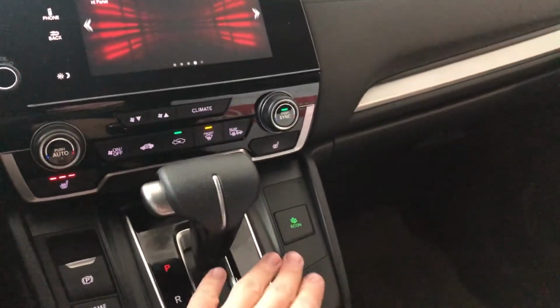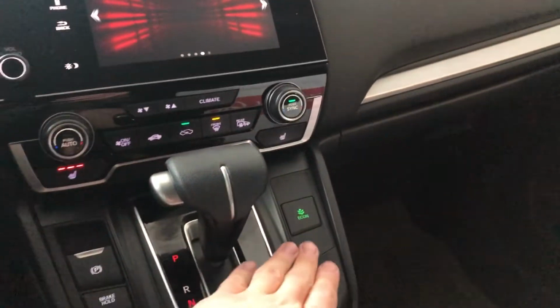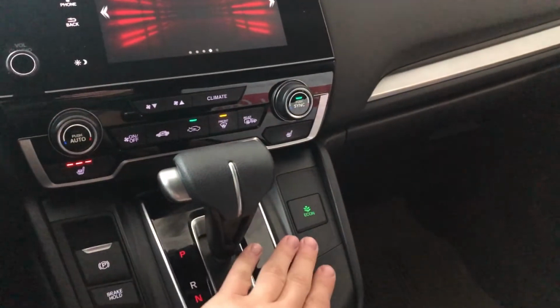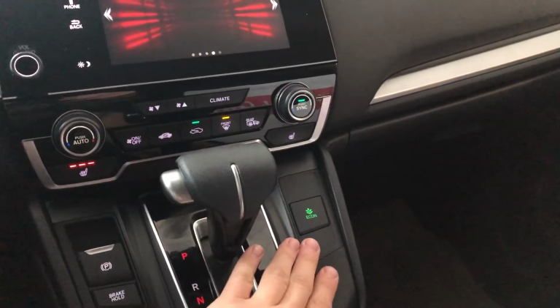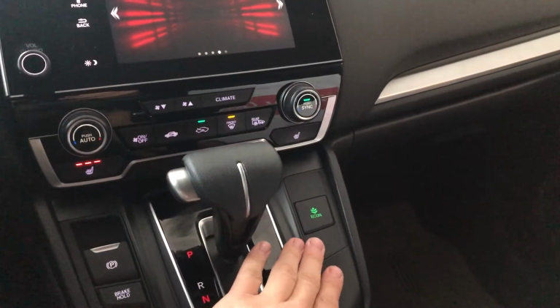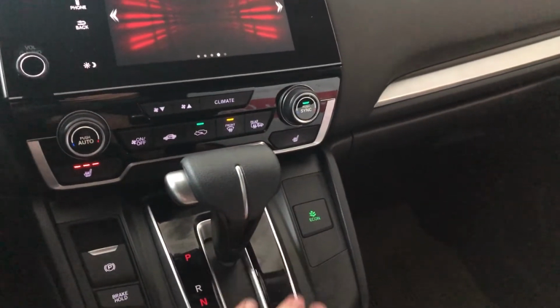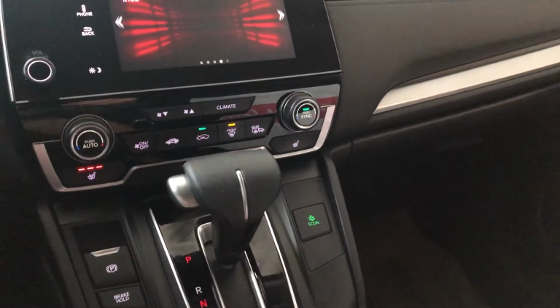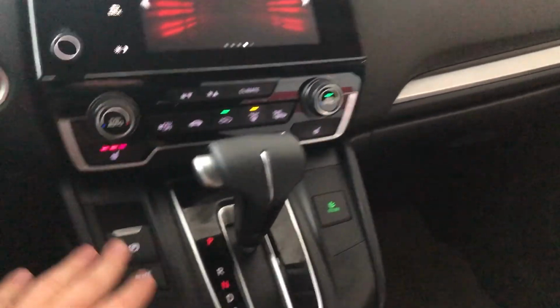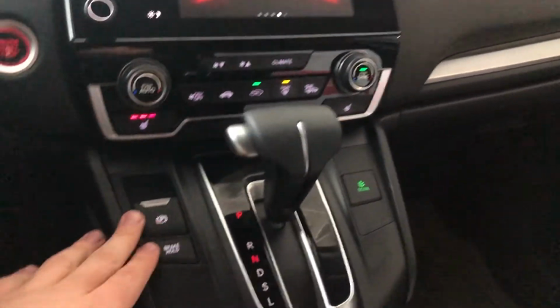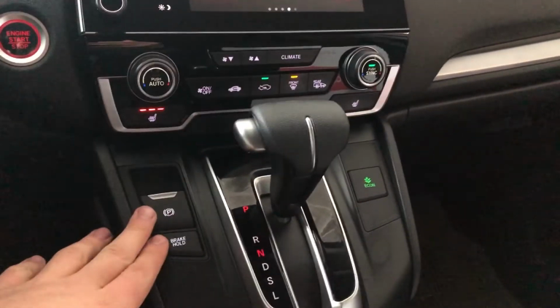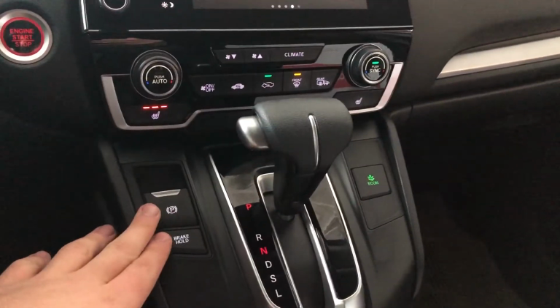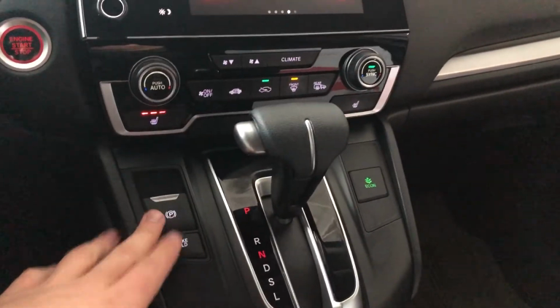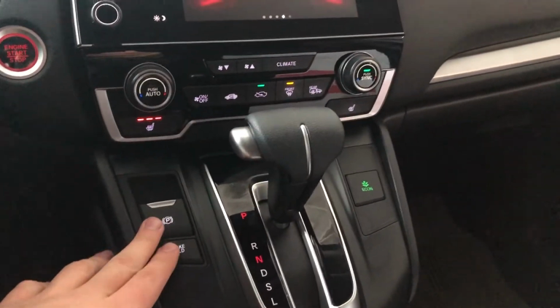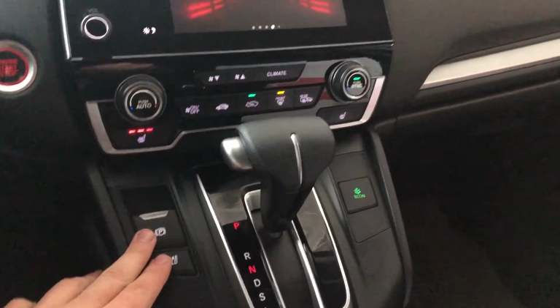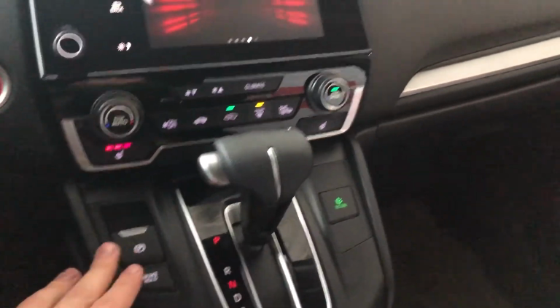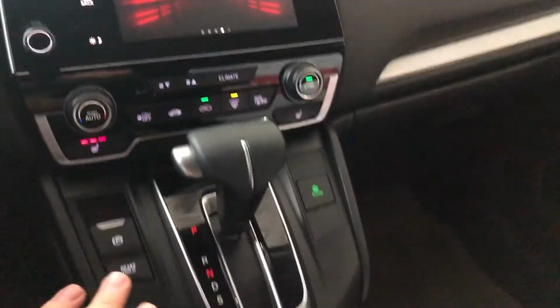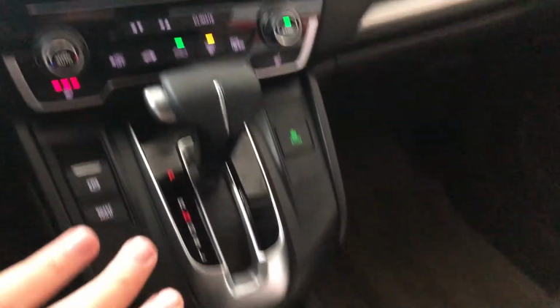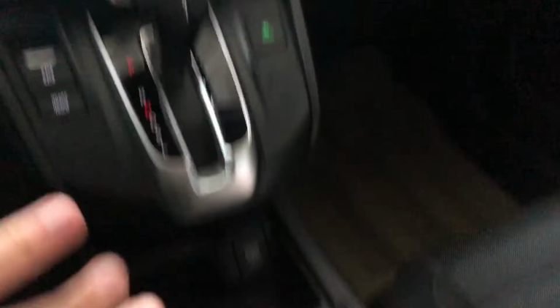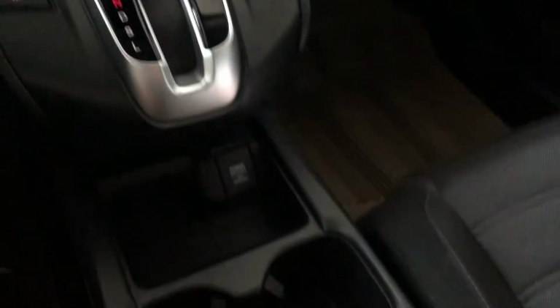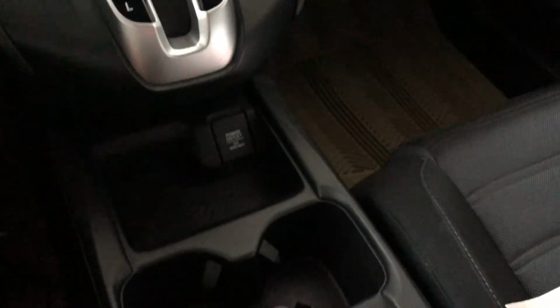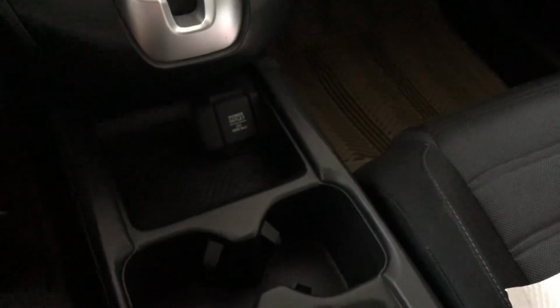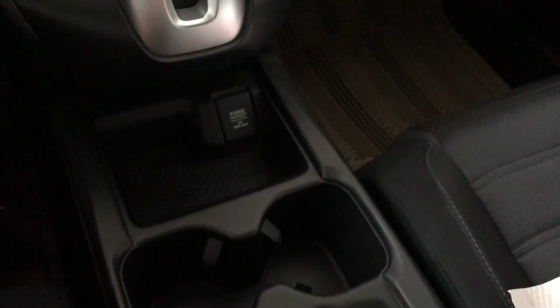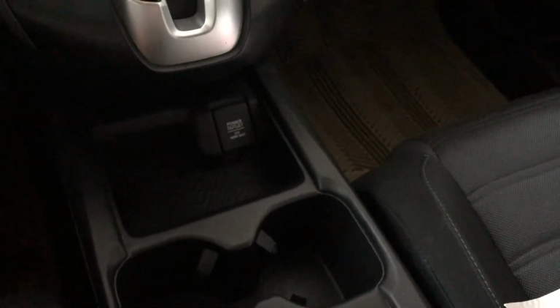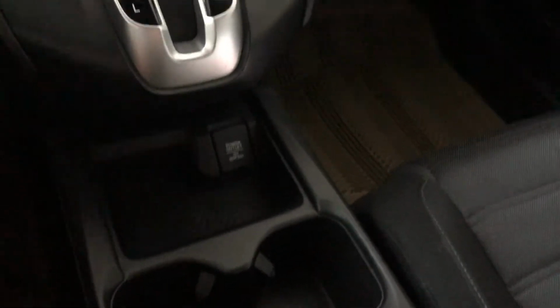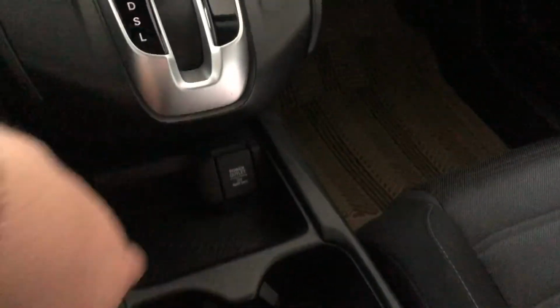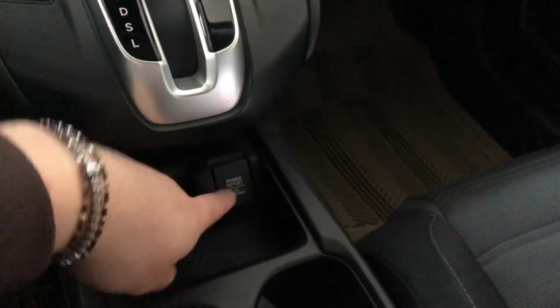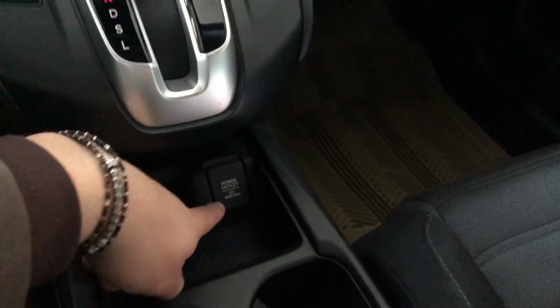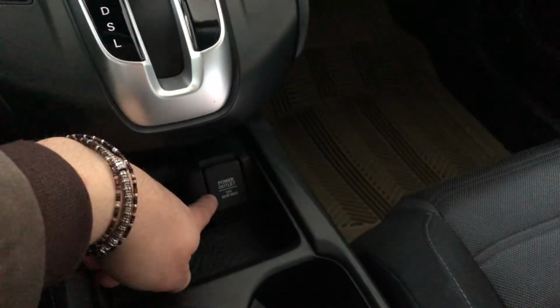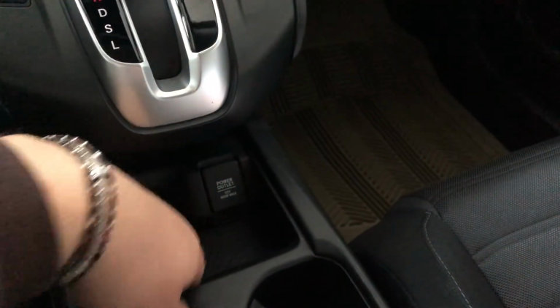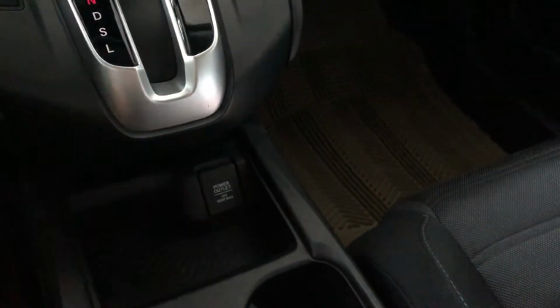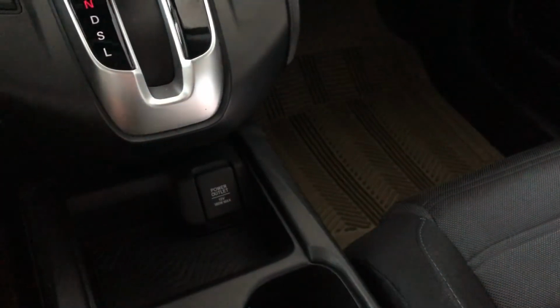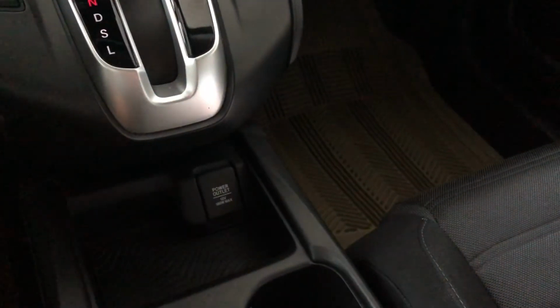Underneath by the shifter you have your eco mode and electronic parking brake. On the bottom you have some storage and cup holders, and this is also where you find your 12-volt outlet.